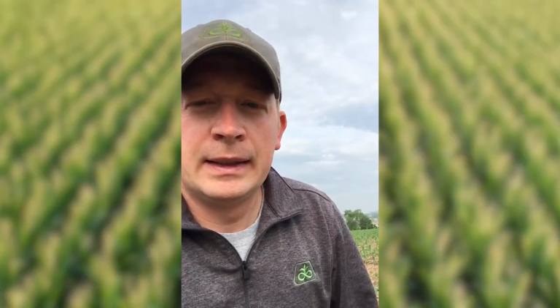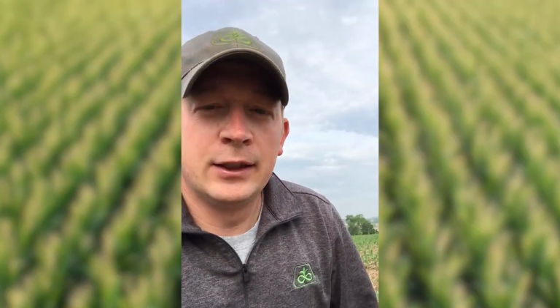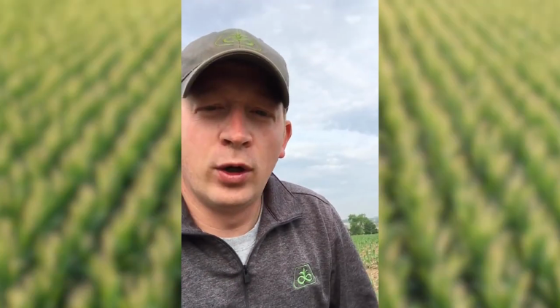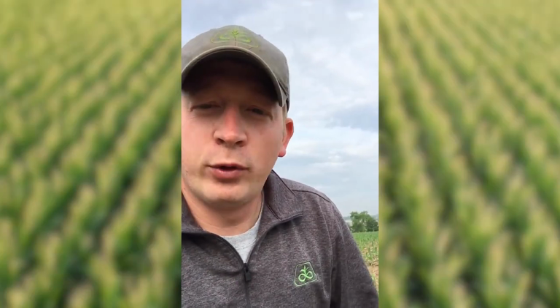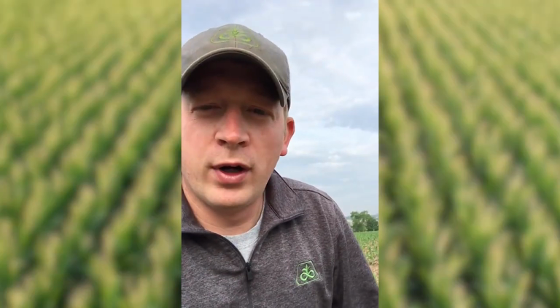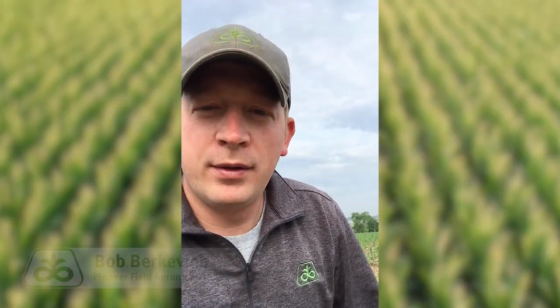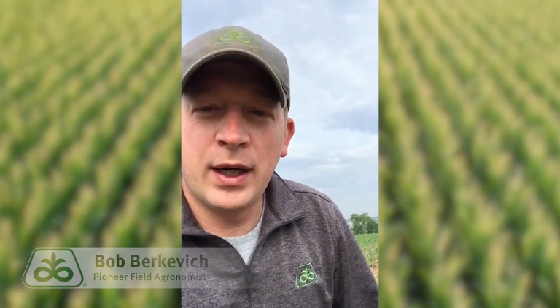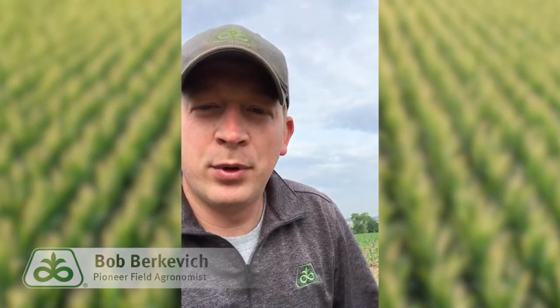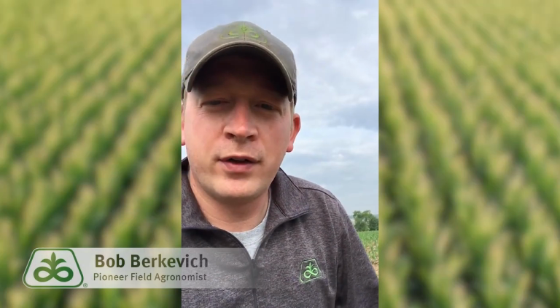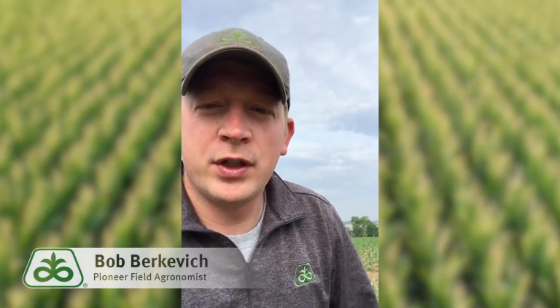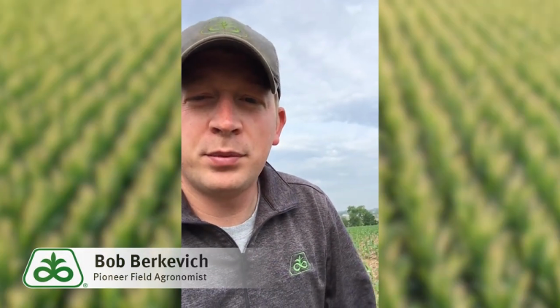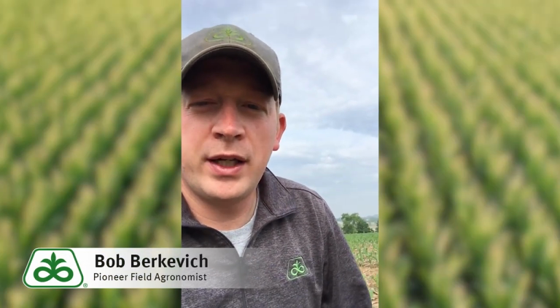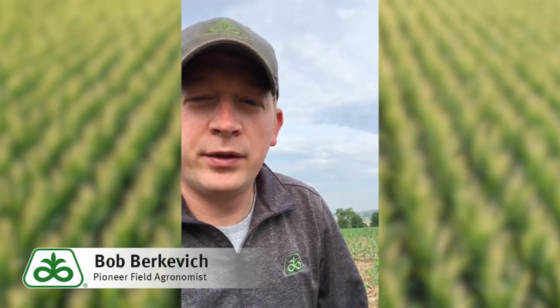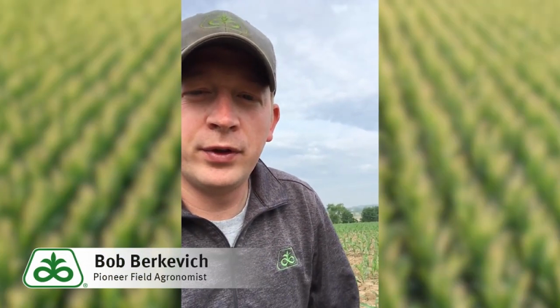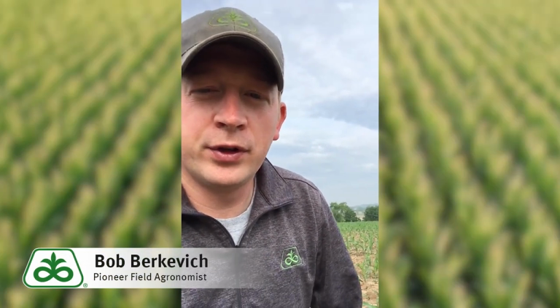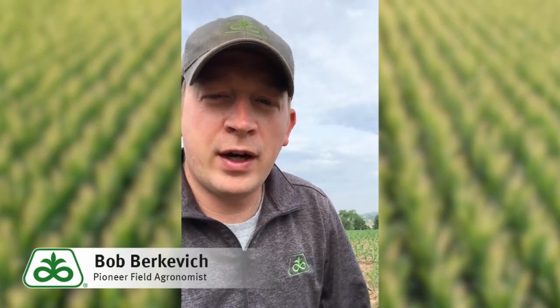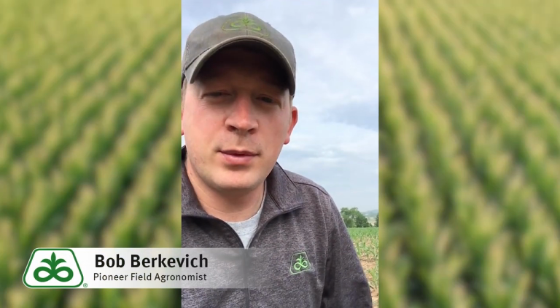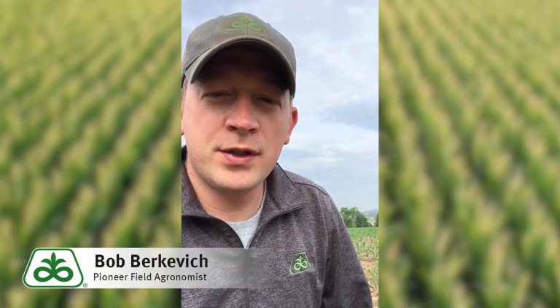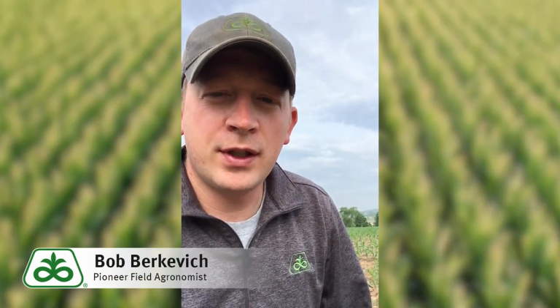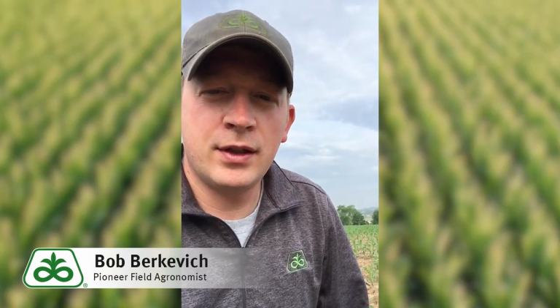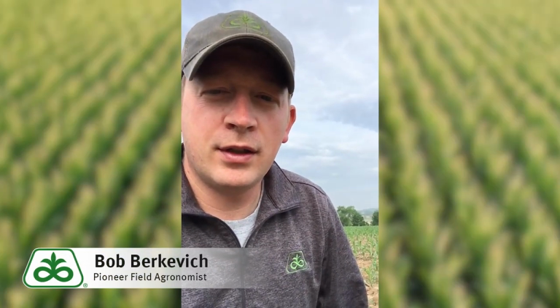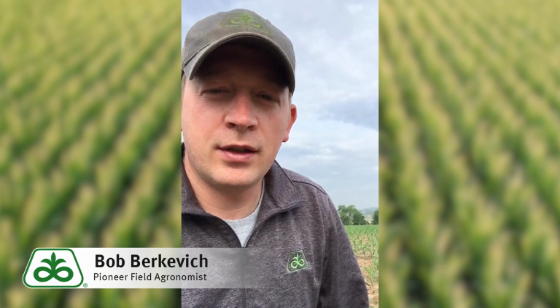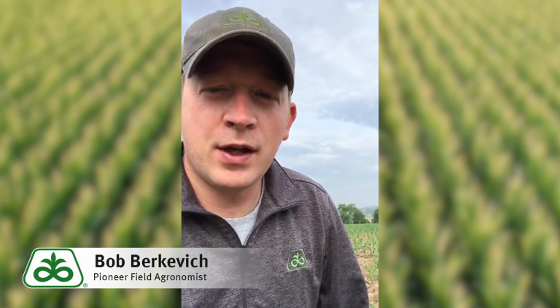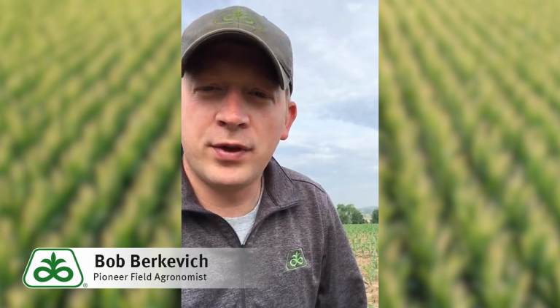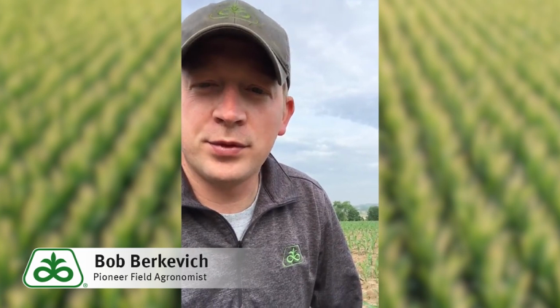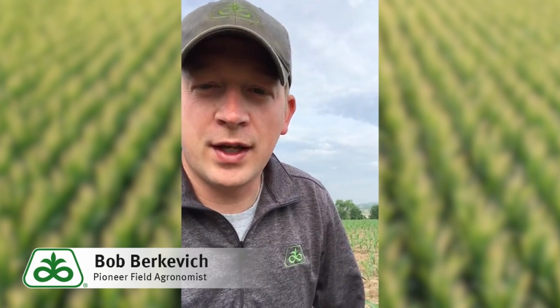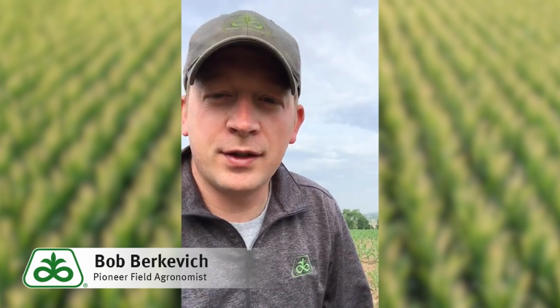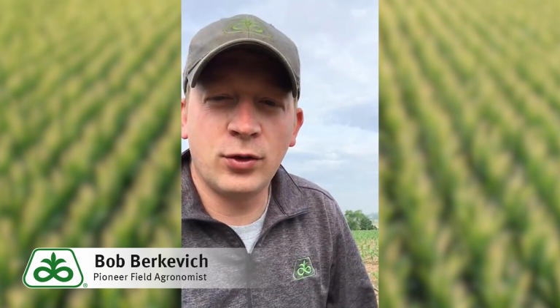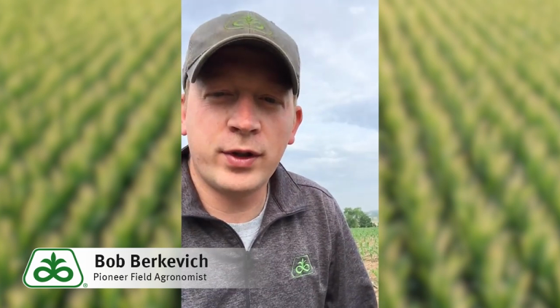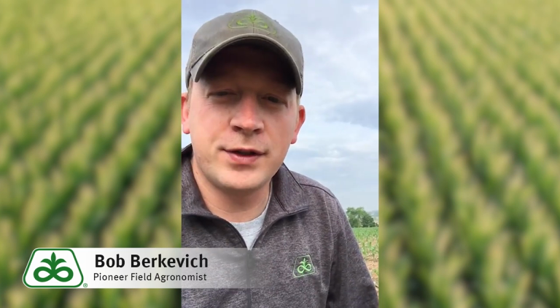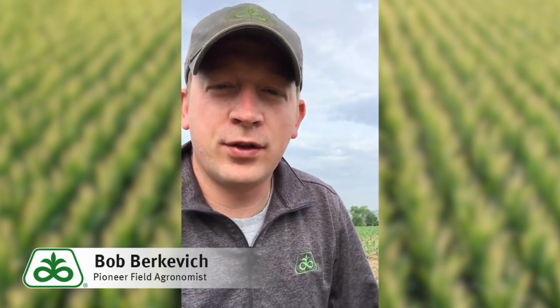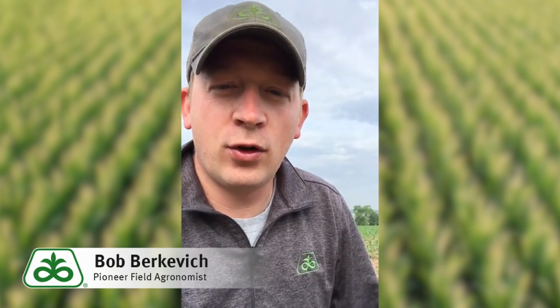Hello everyone, Bob Berkovich, Pioneer field agronomist in southeast Wisconsin, northeast Illinois.